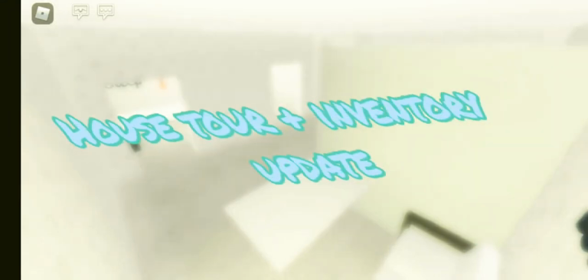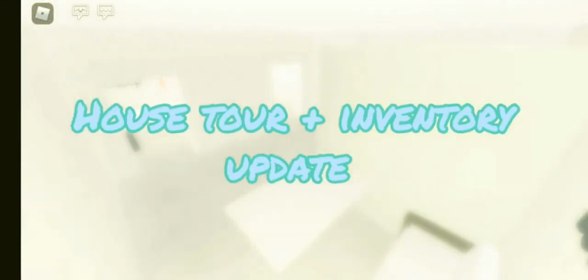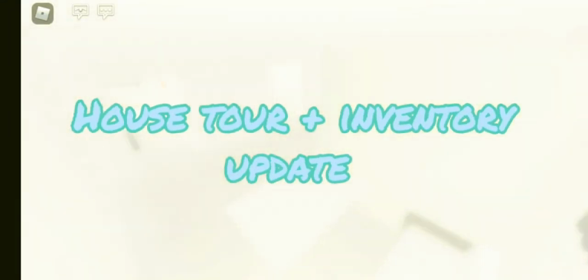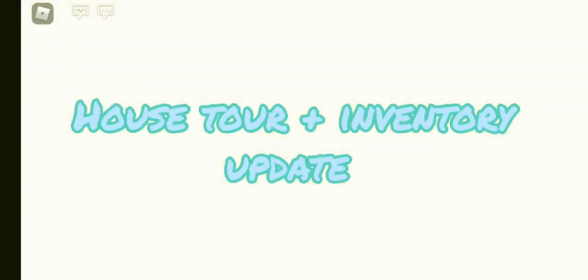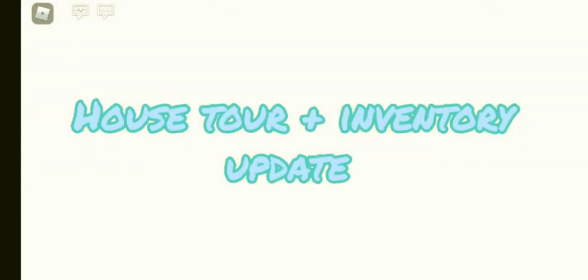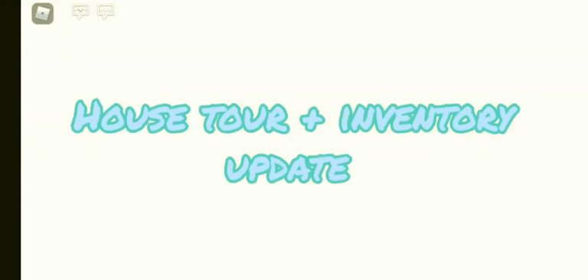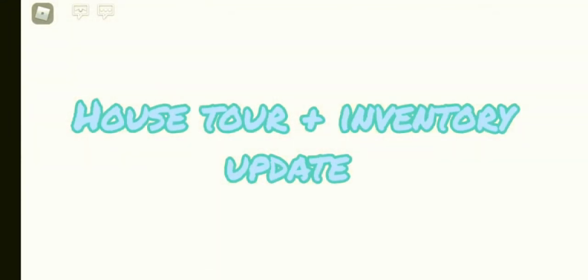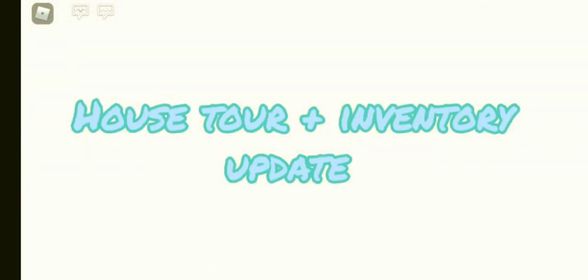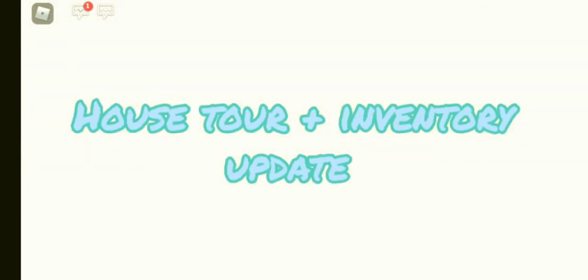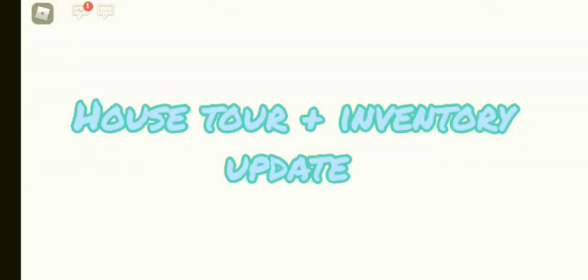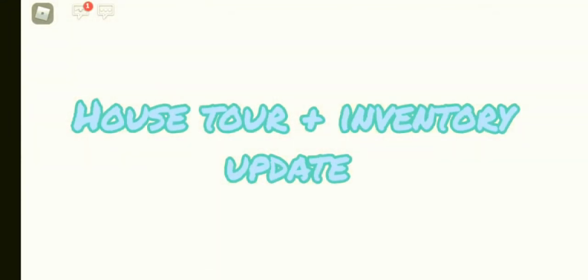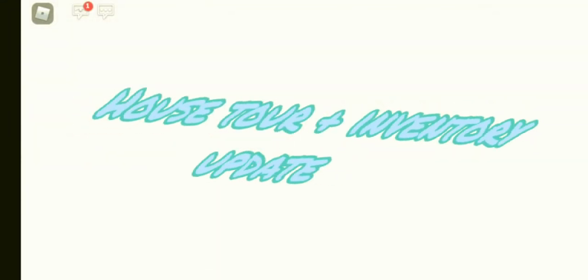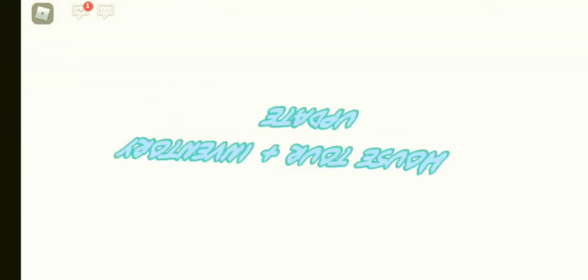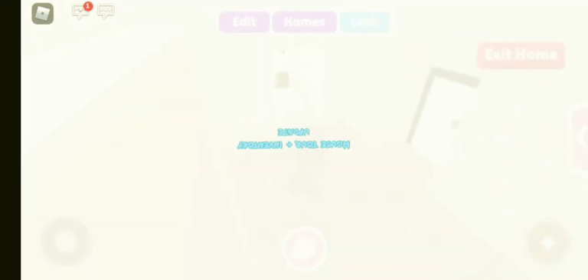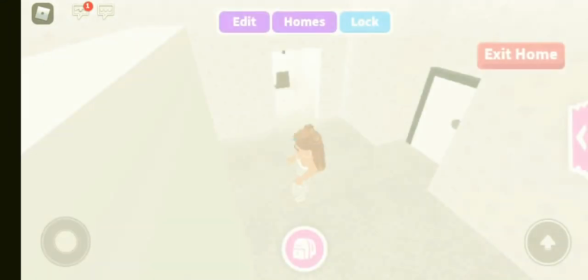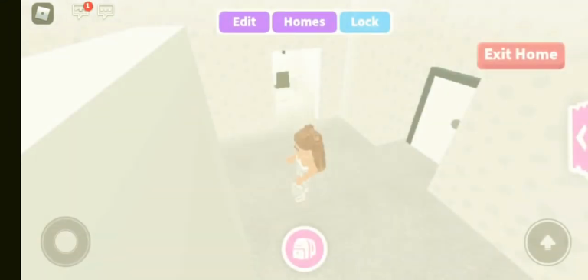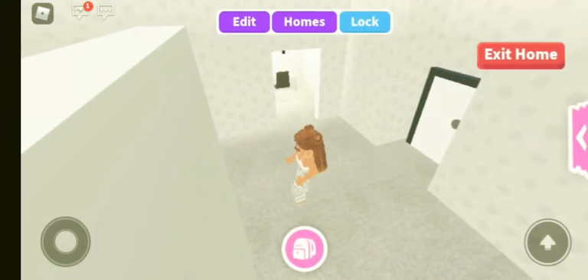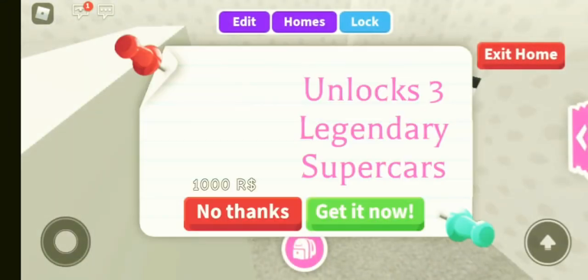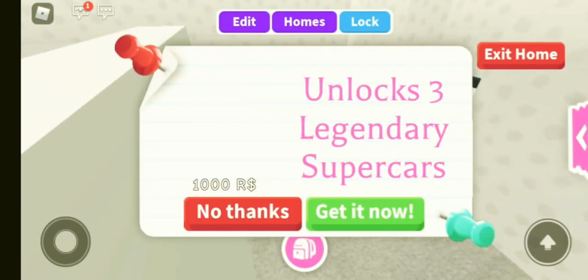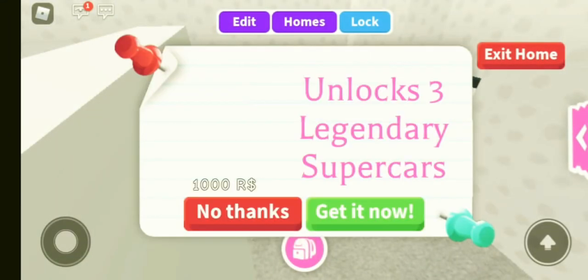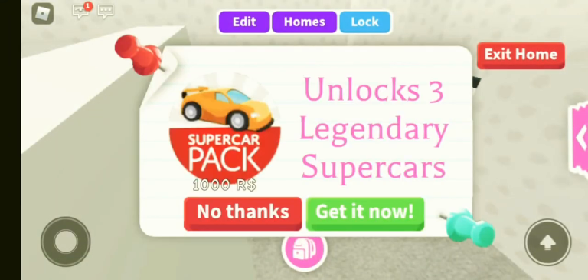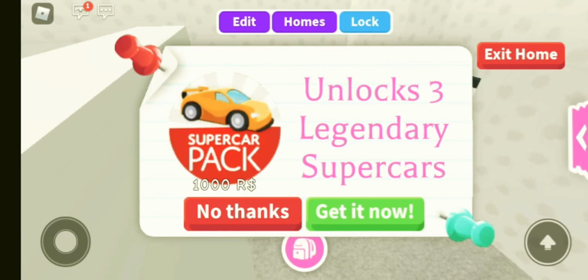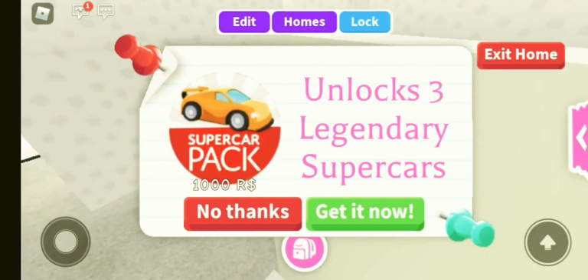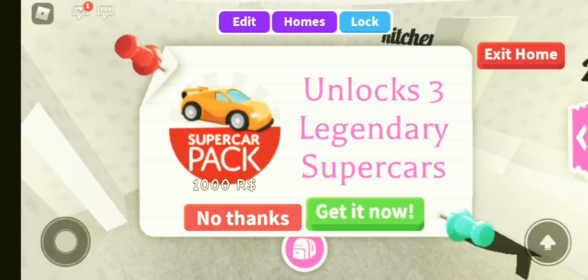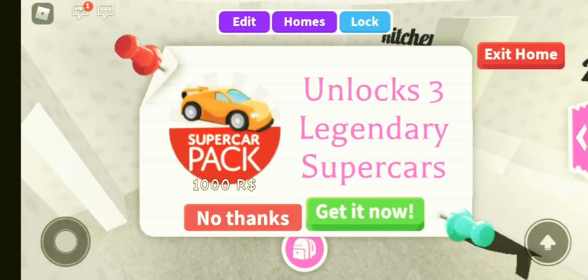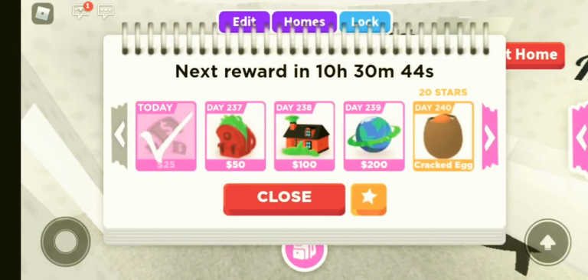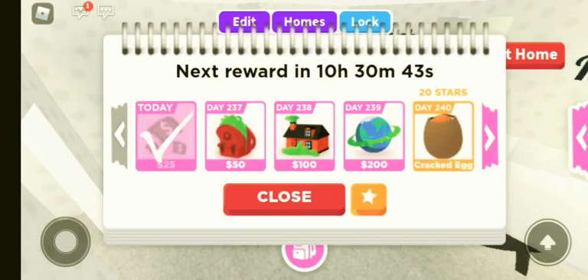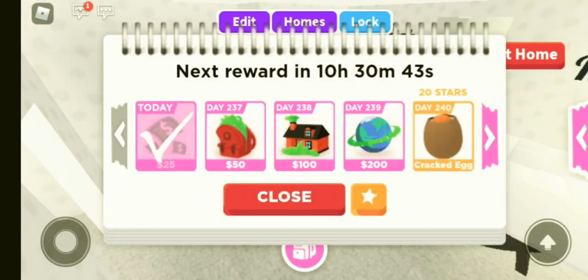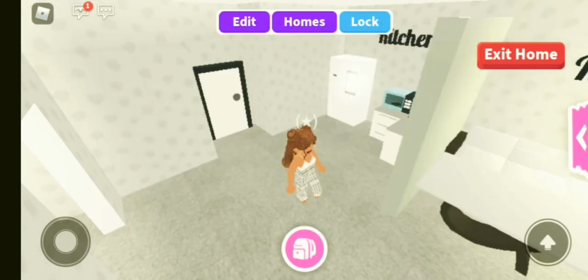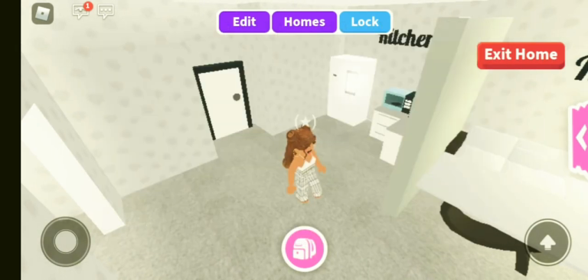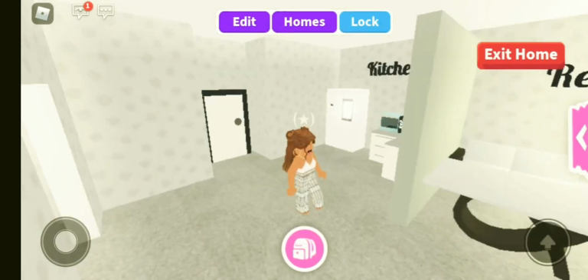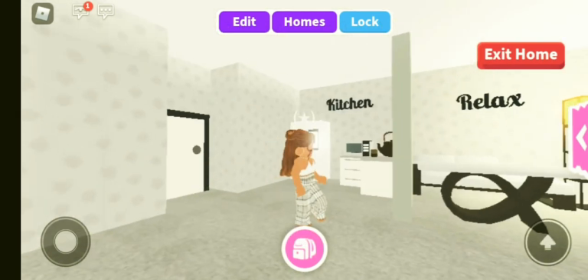Hi everybody, it's Isabel. Welcome back to my YouTube channel and in today's video we are going to be doing a house tour and an inventory tour.